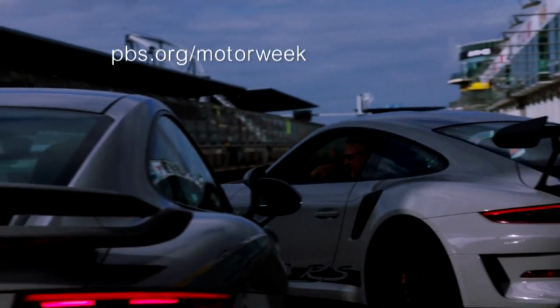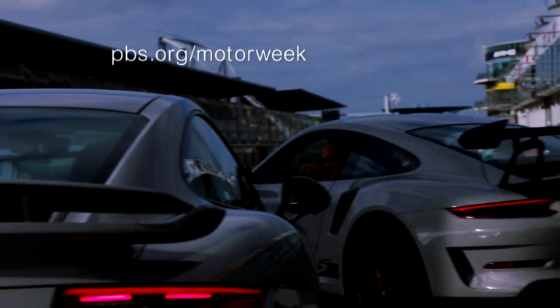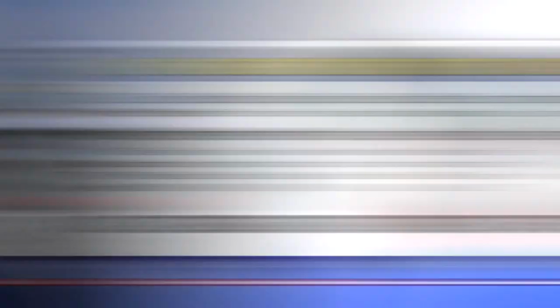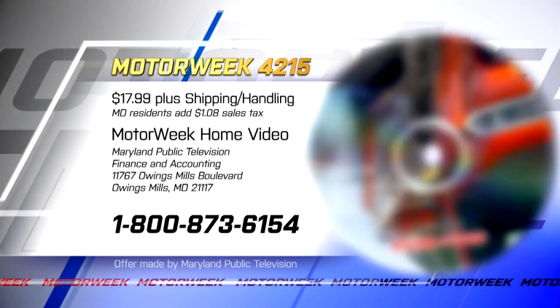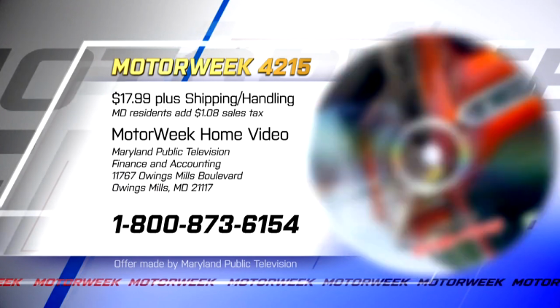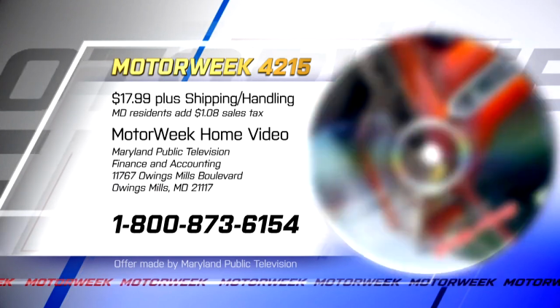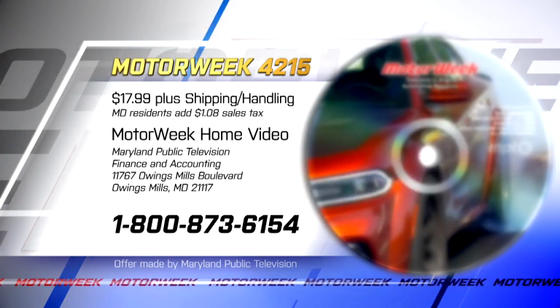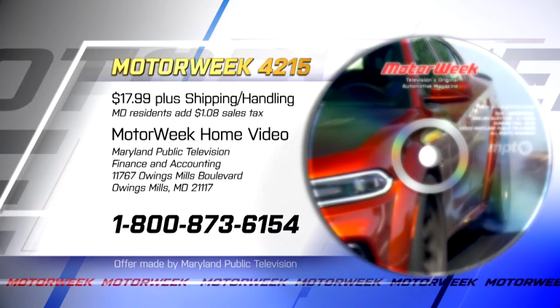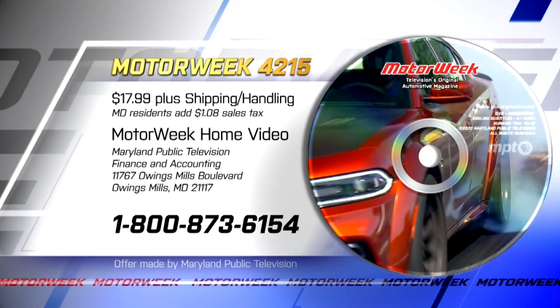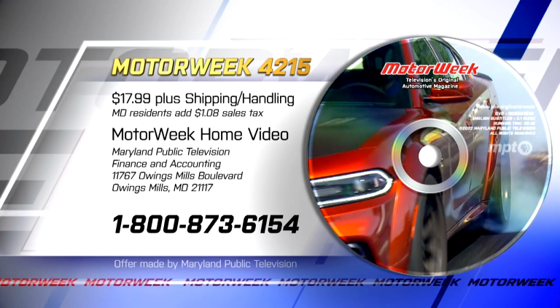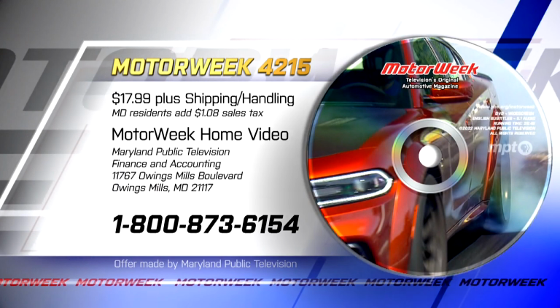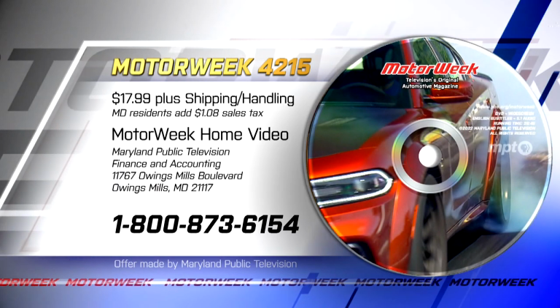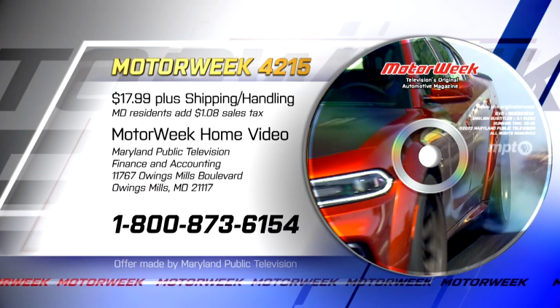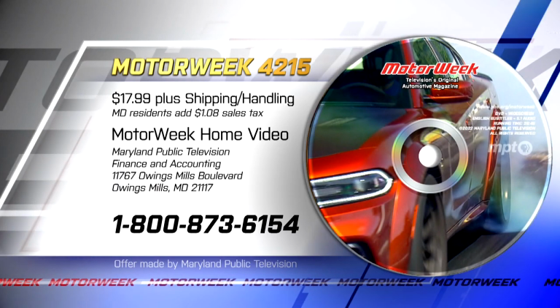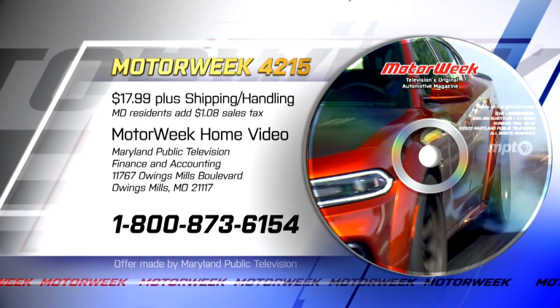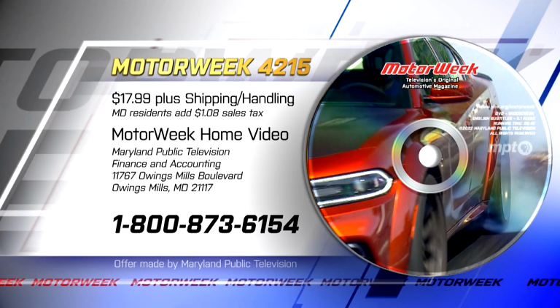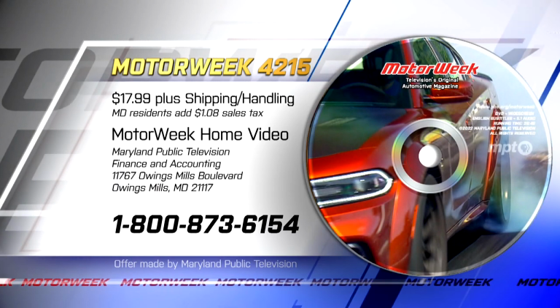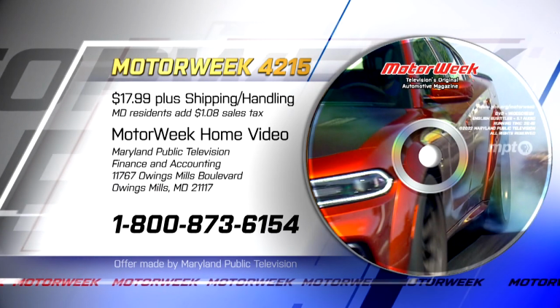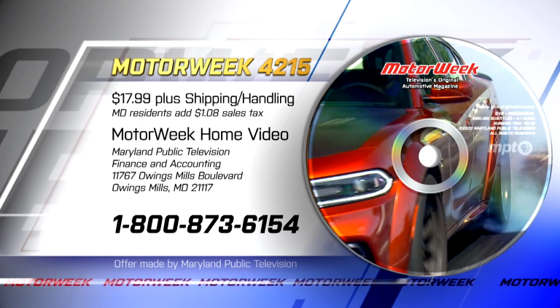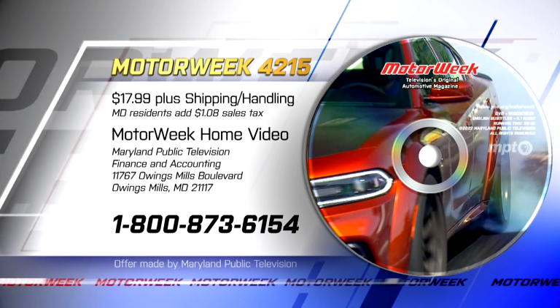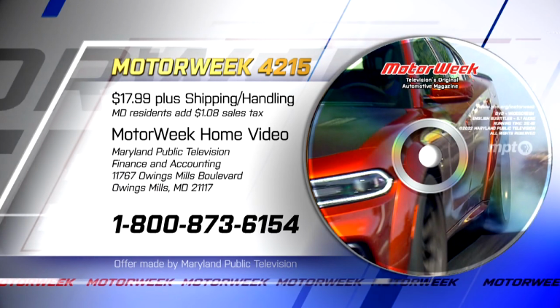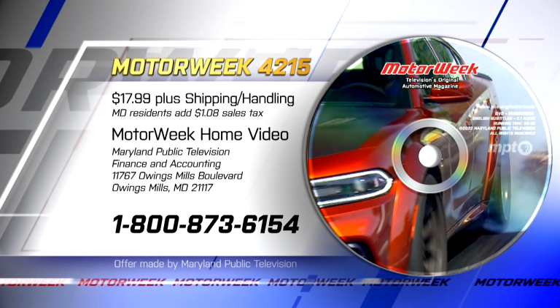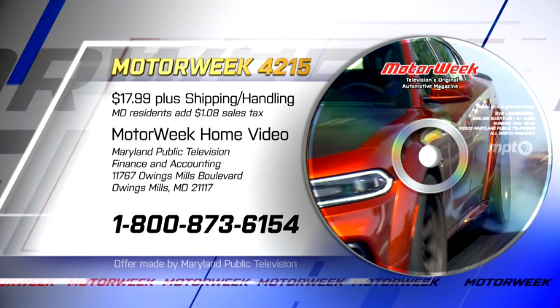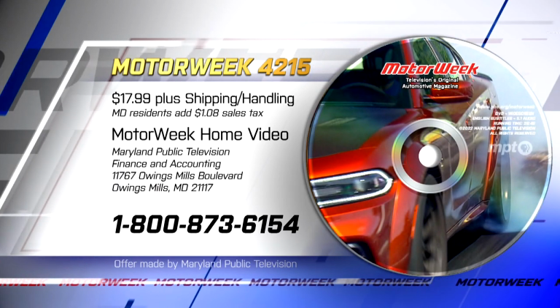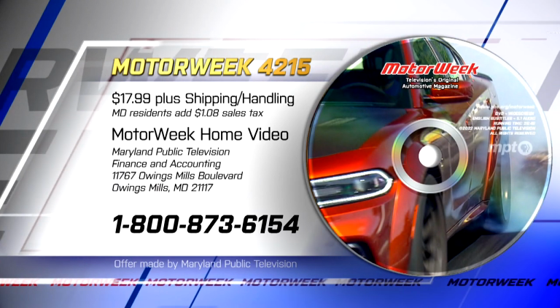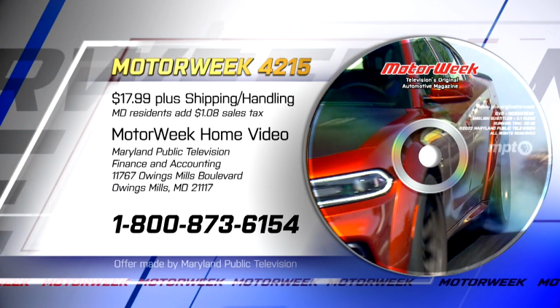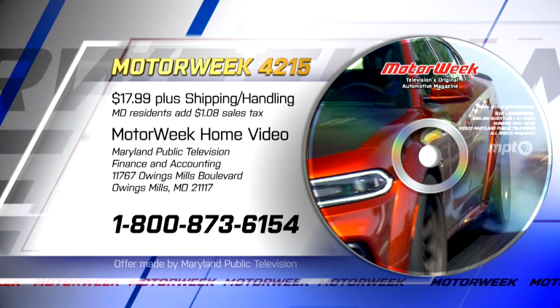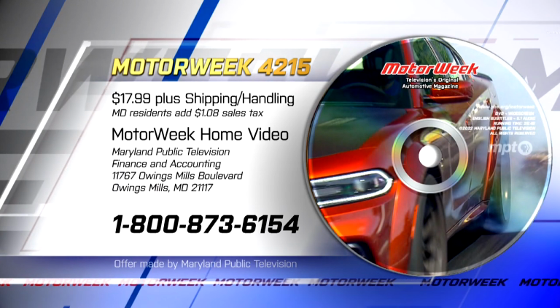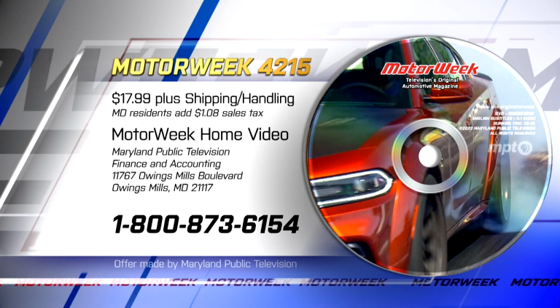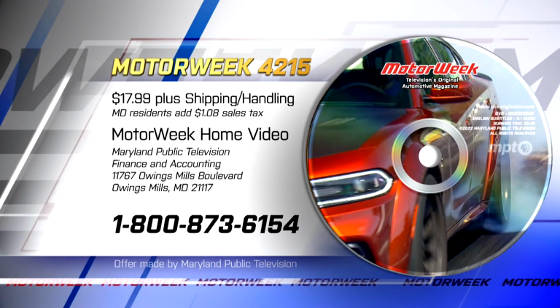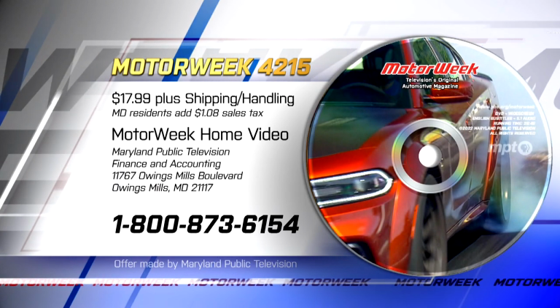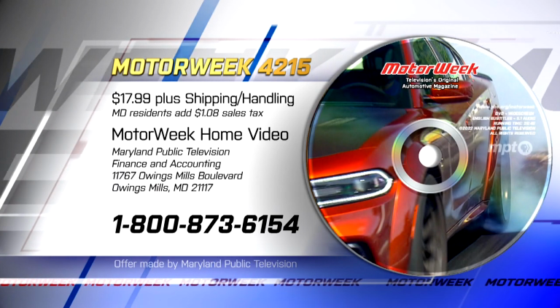To order a DVD of this program, call 1-800-873-6154.